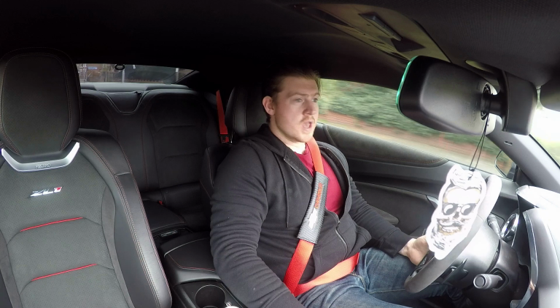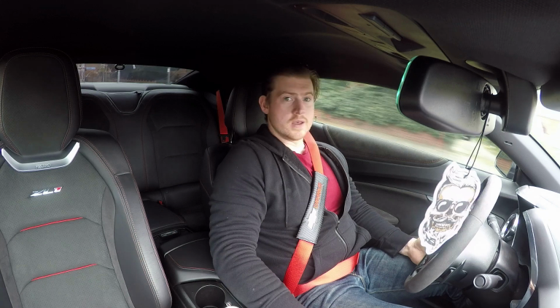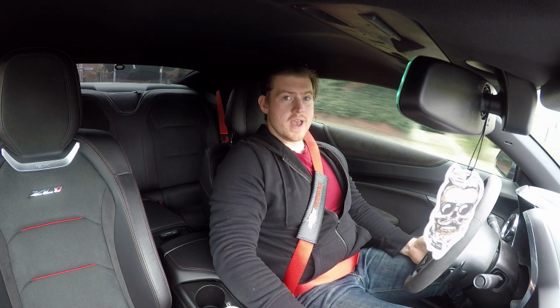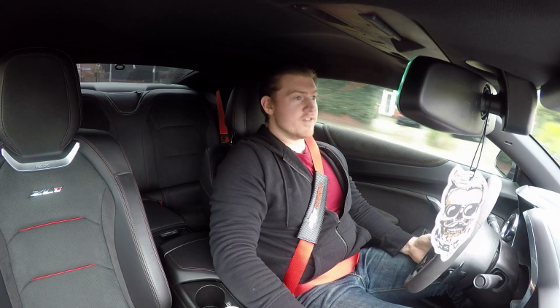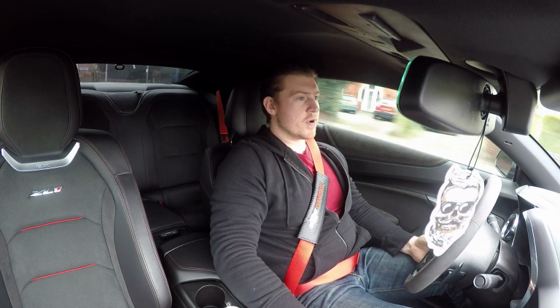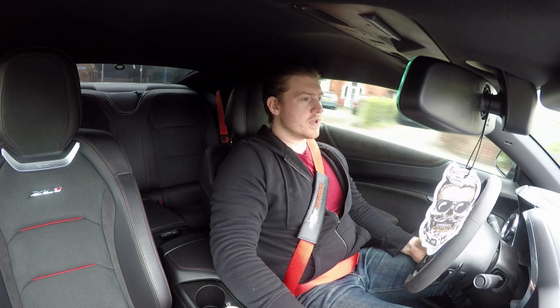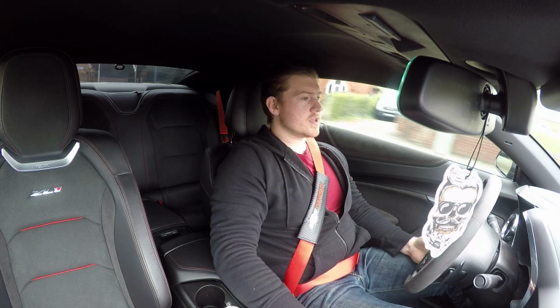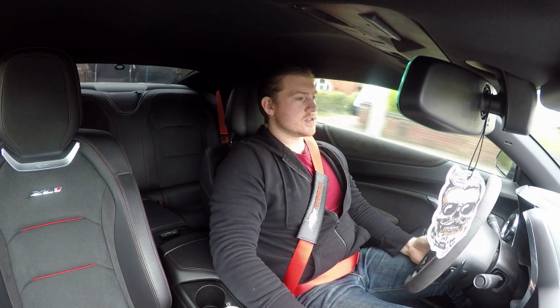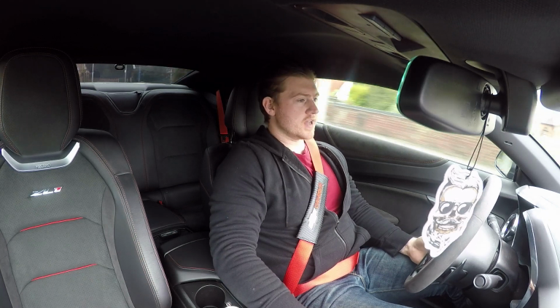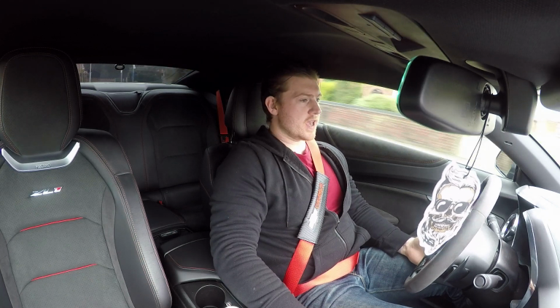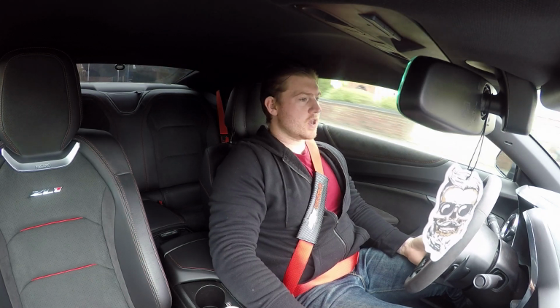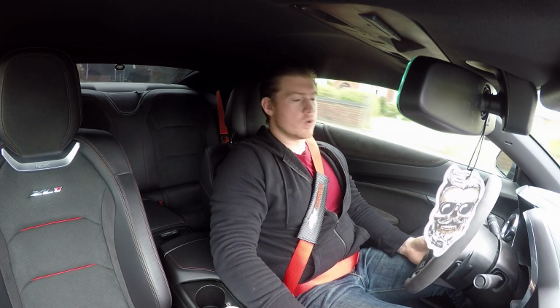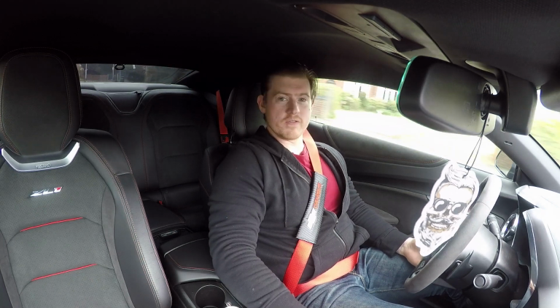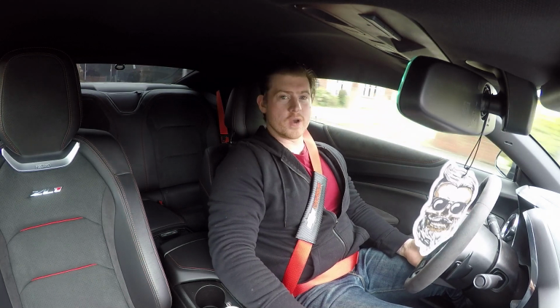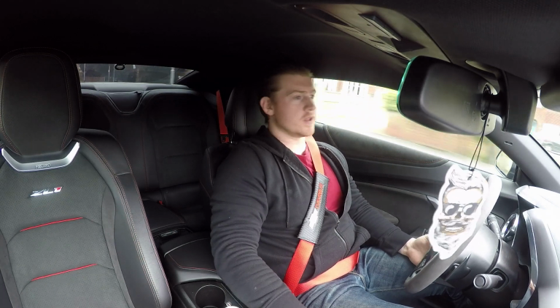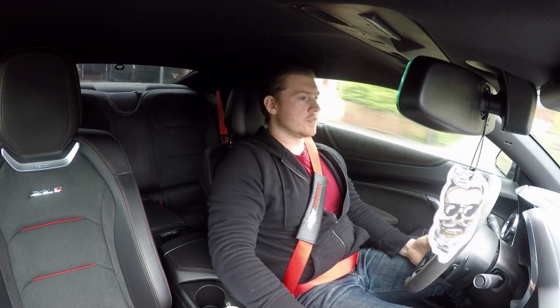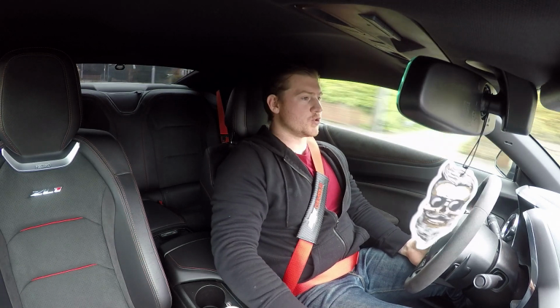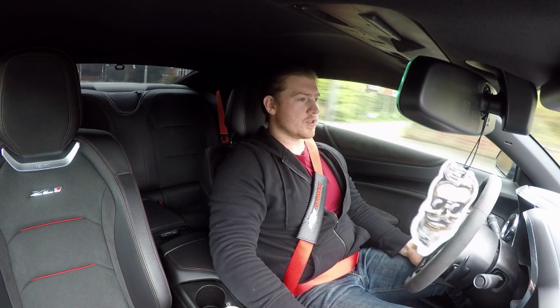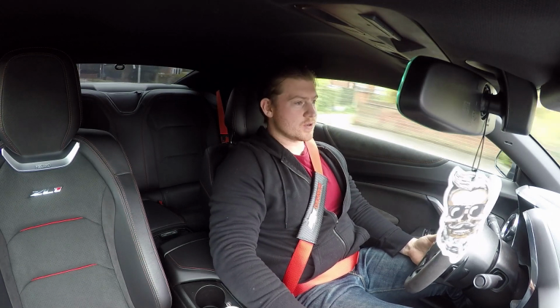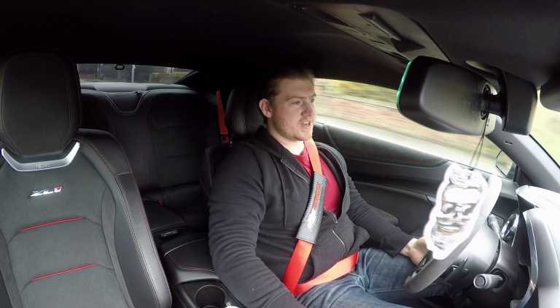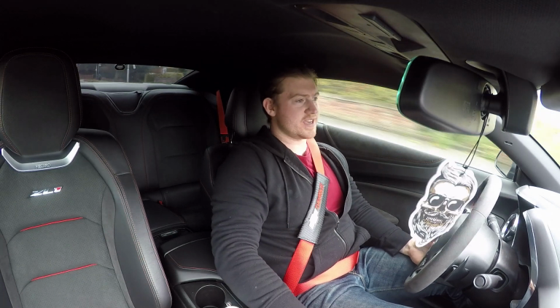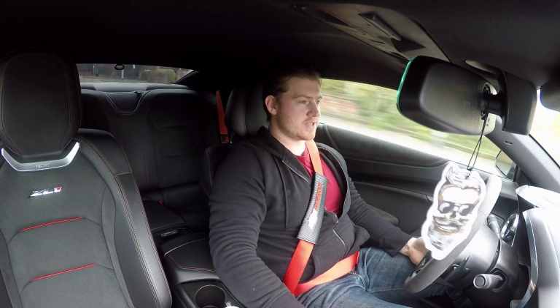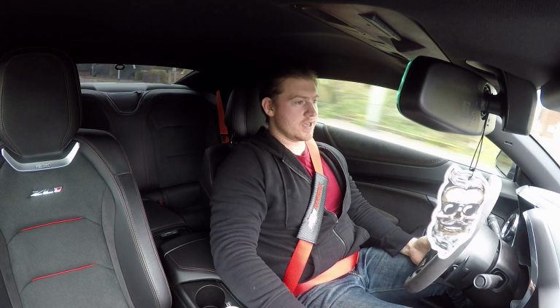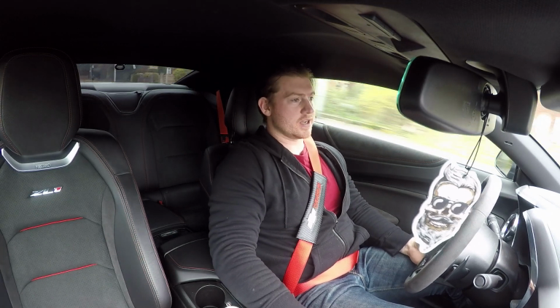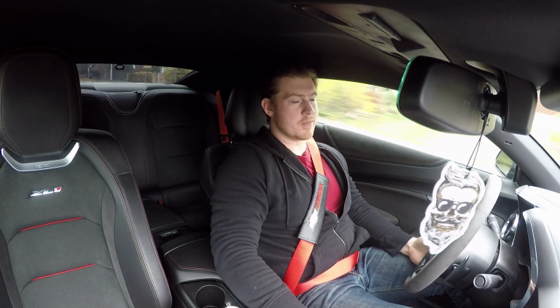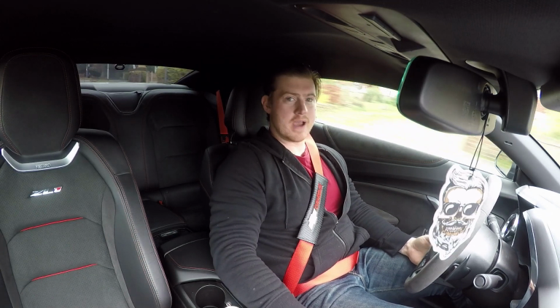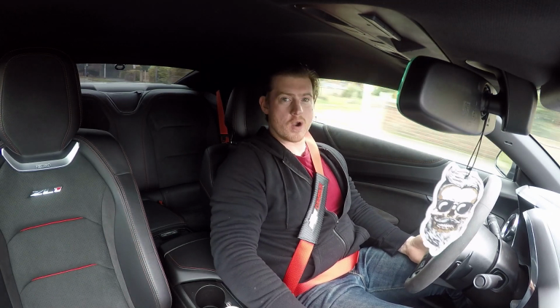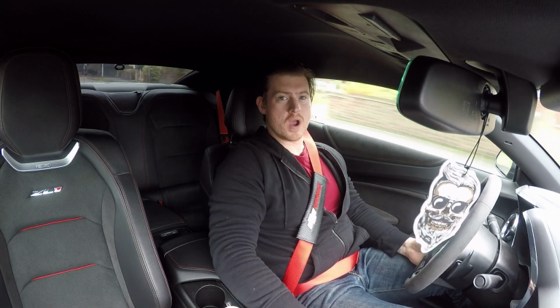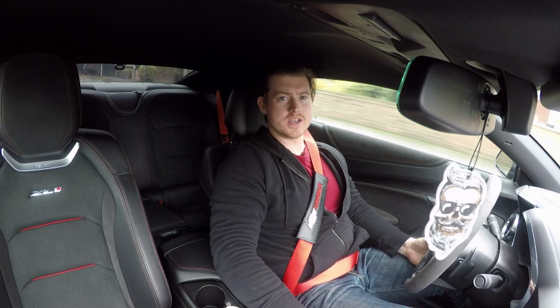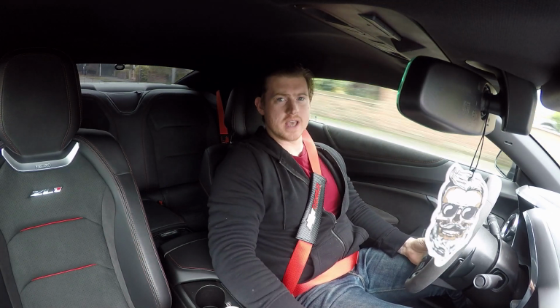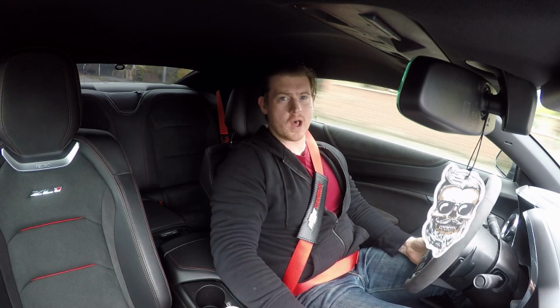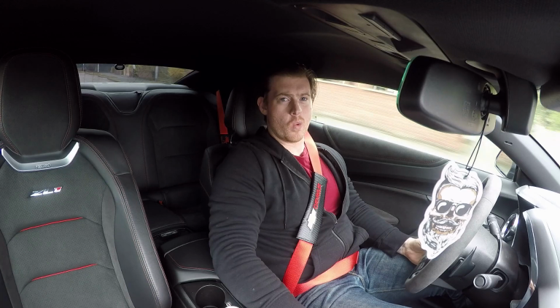Hey everybody, today we're reviewing the 2018 Camaro ZL1.